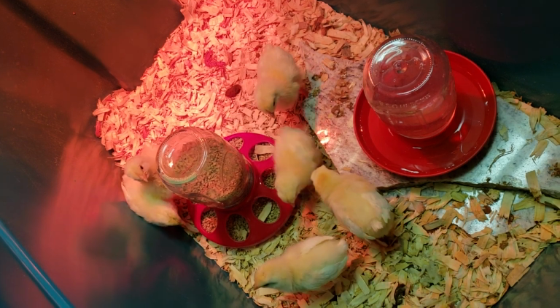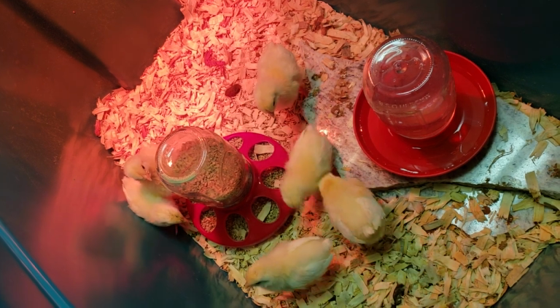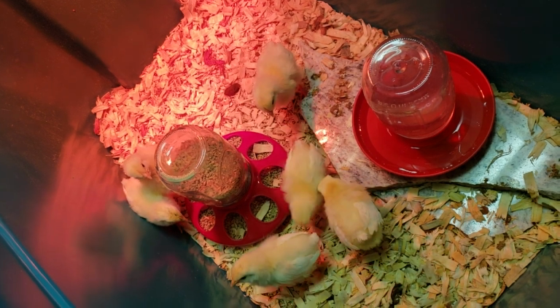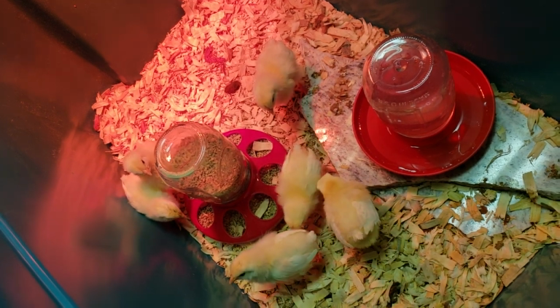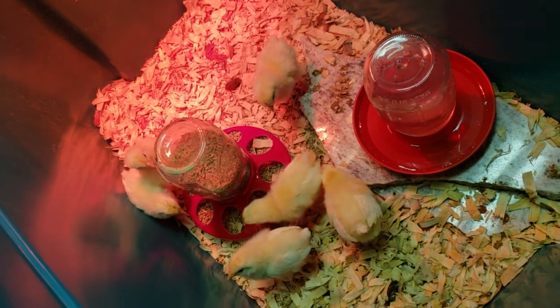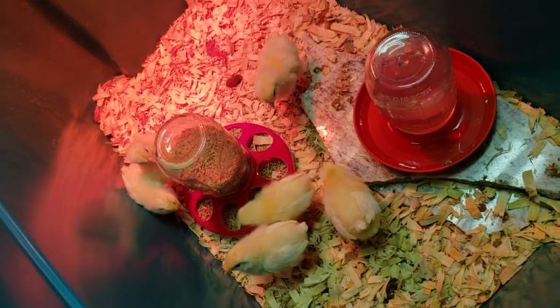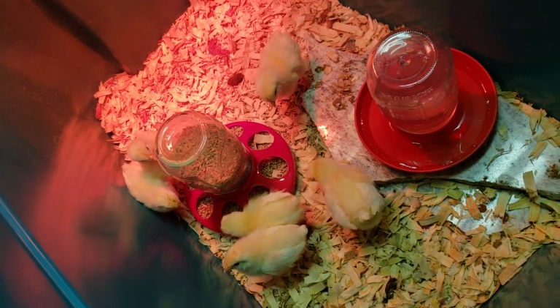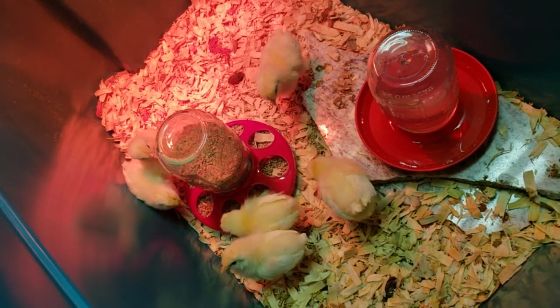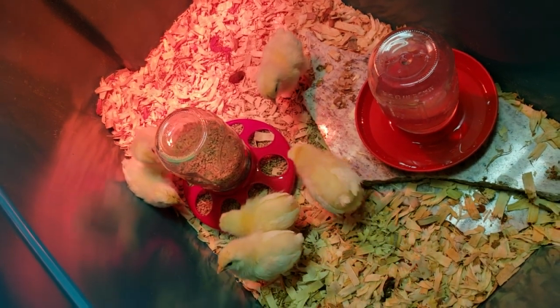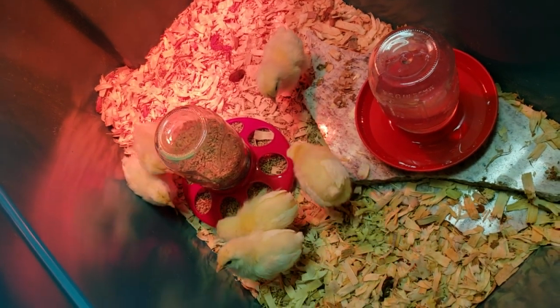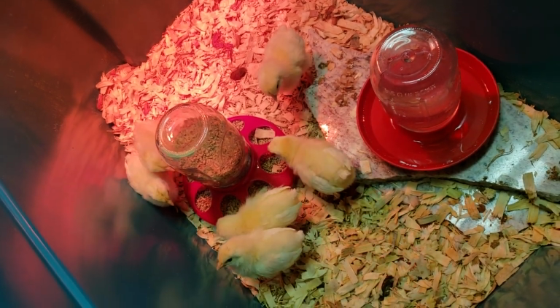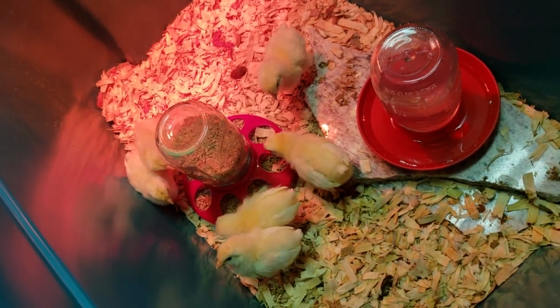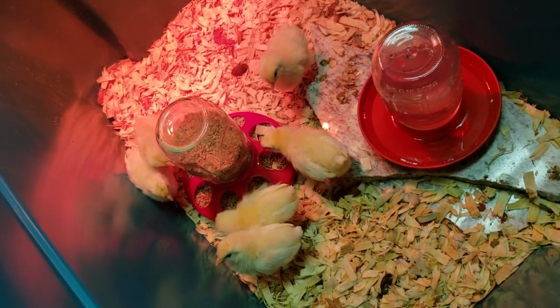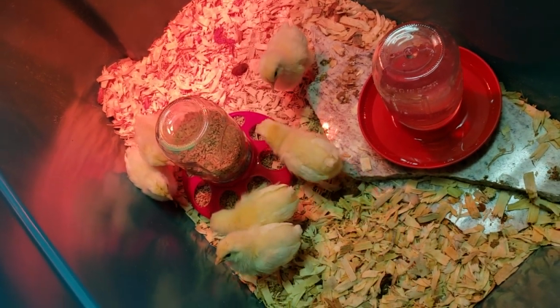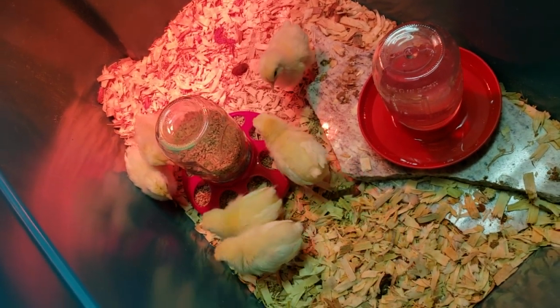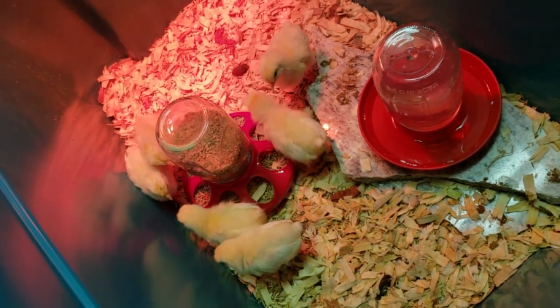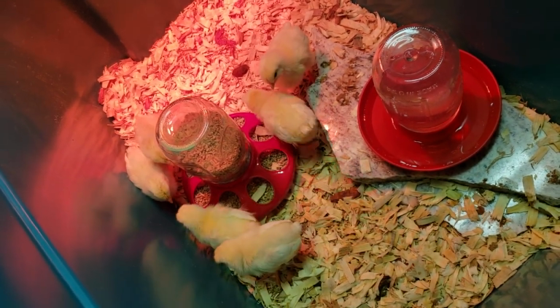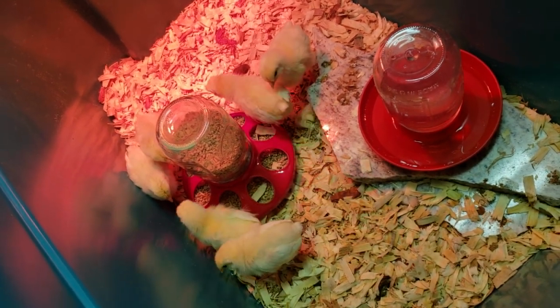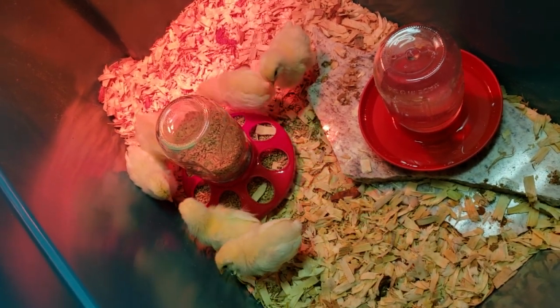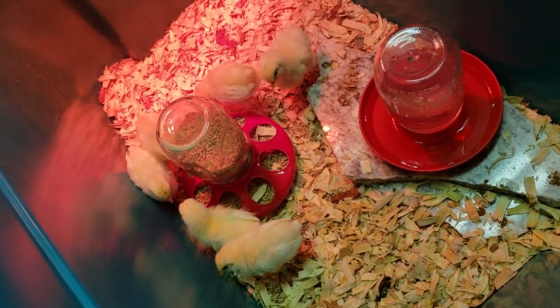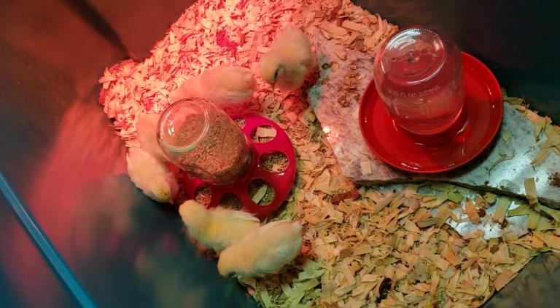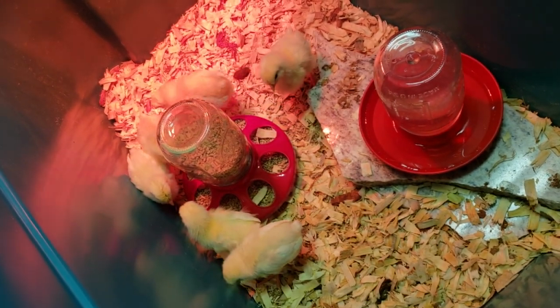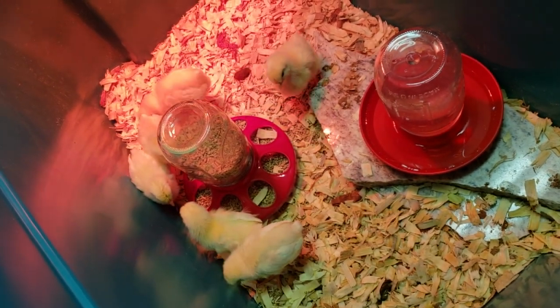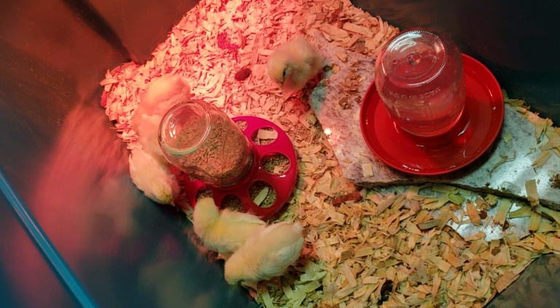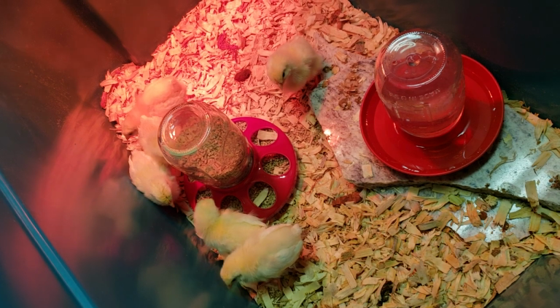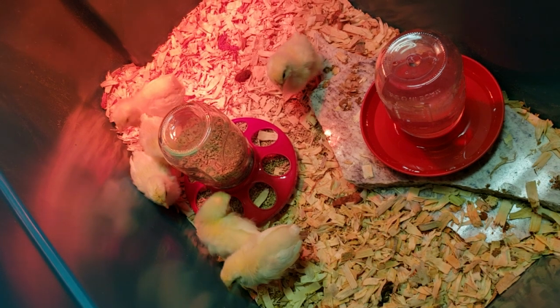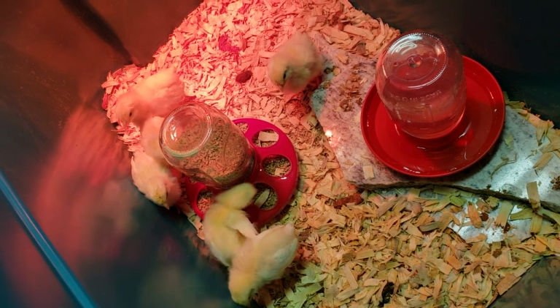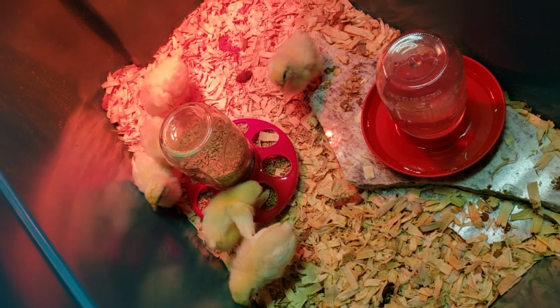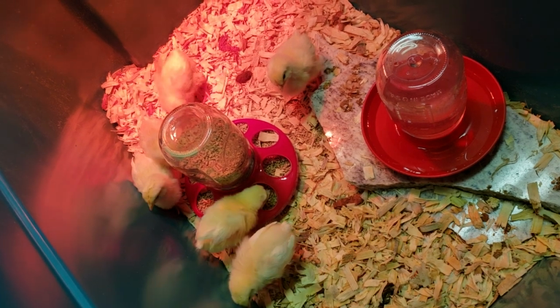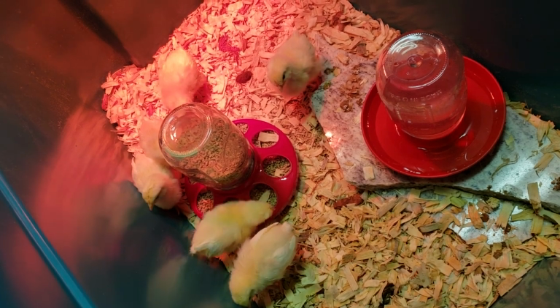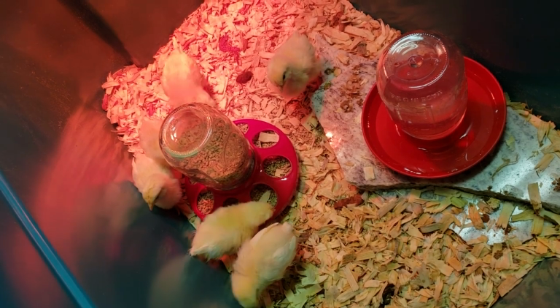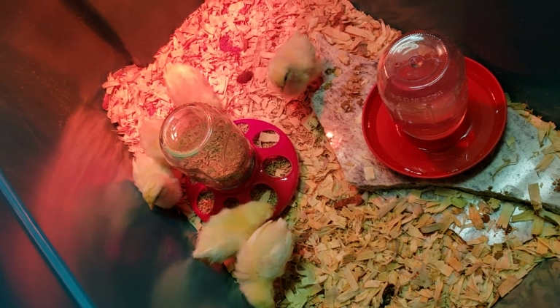Day two of the chicky babies. These guys are probably like four days, five days old, maybe a week.